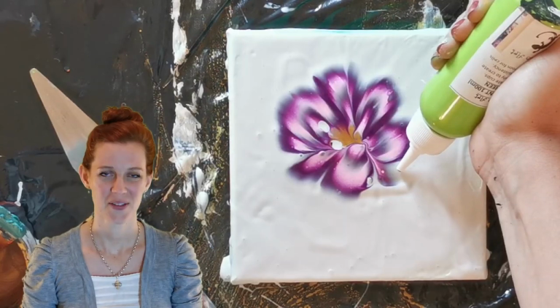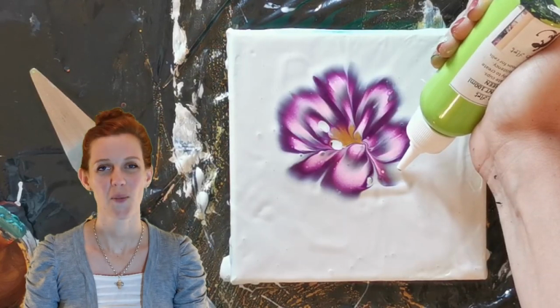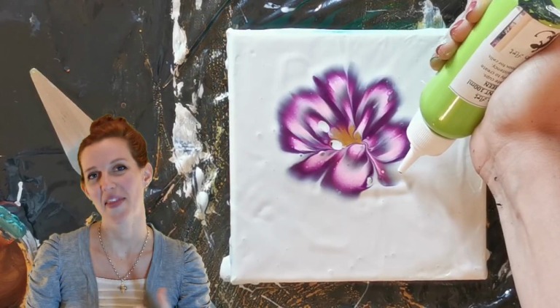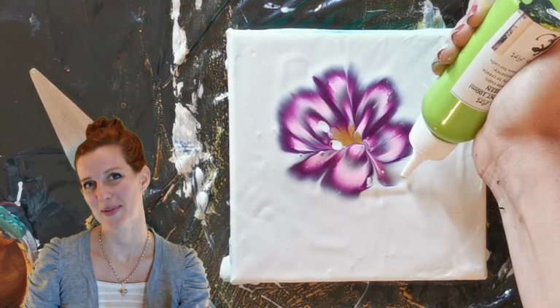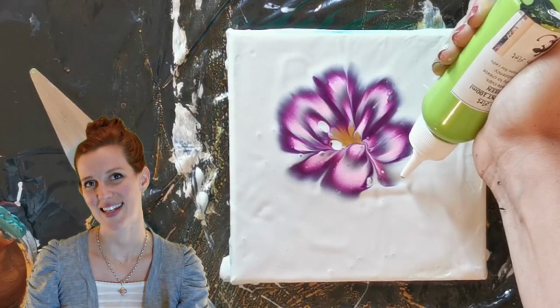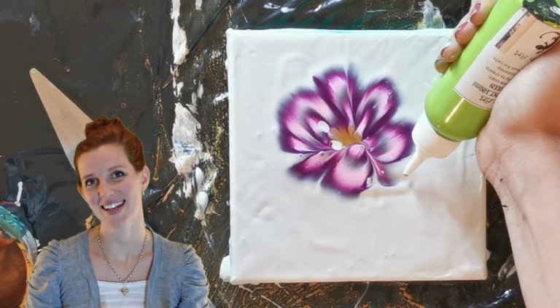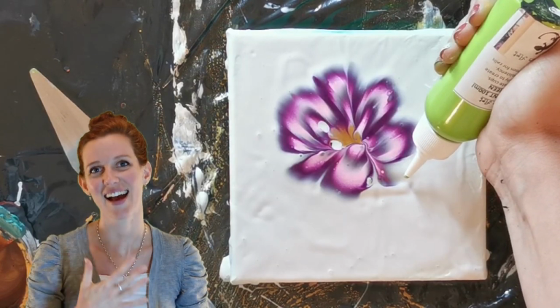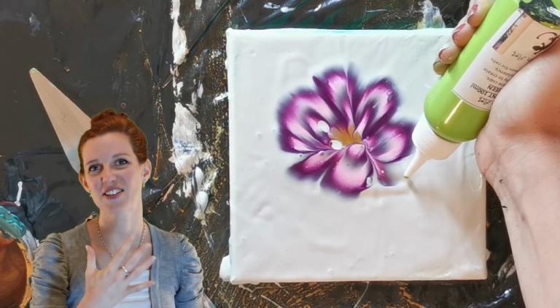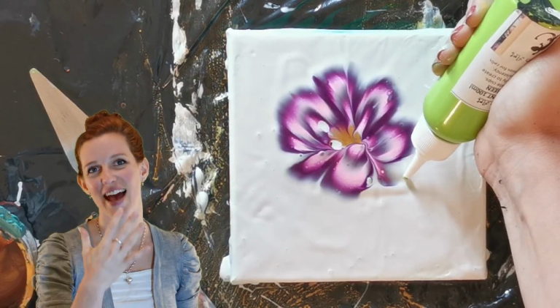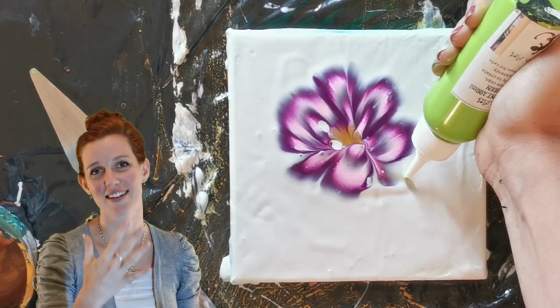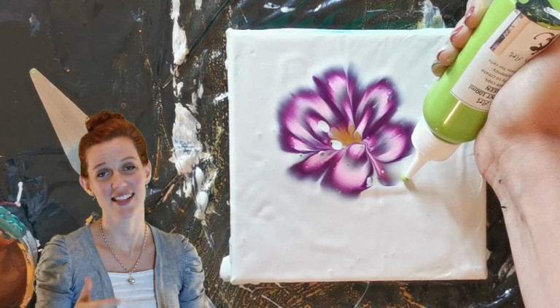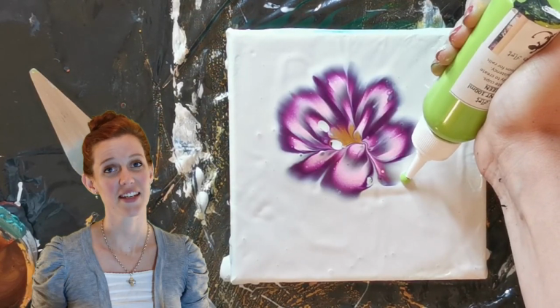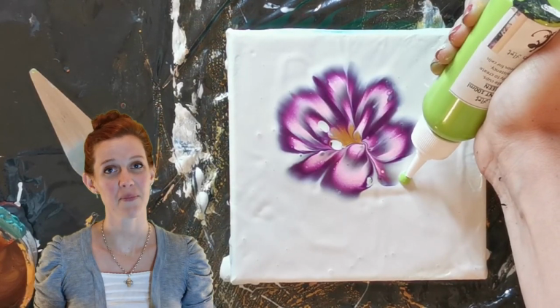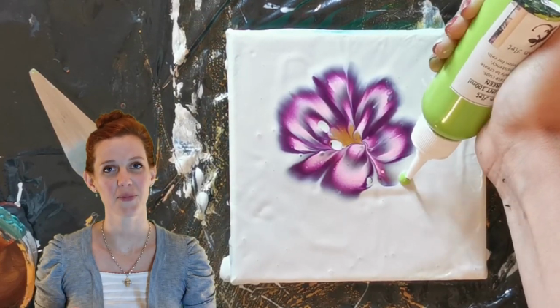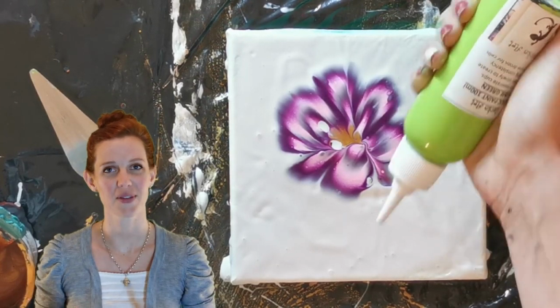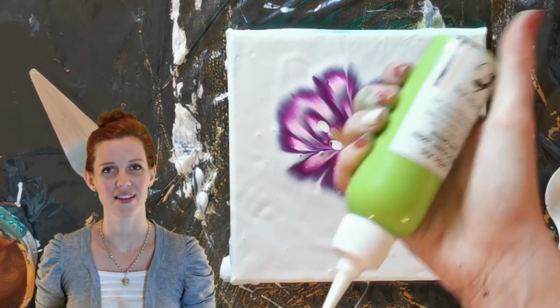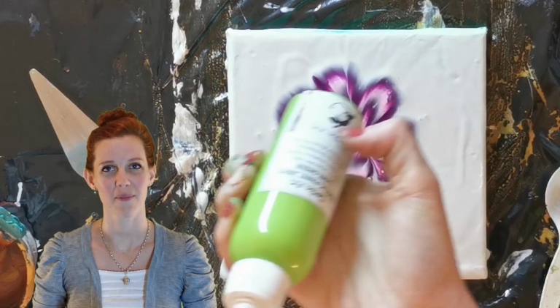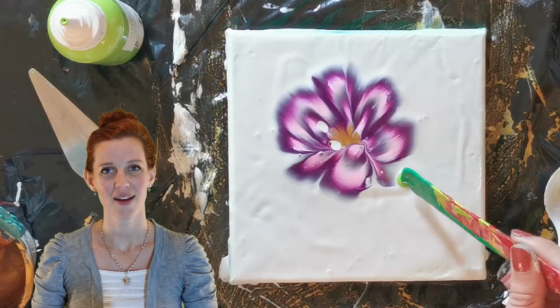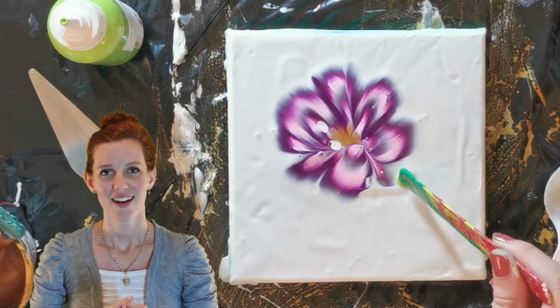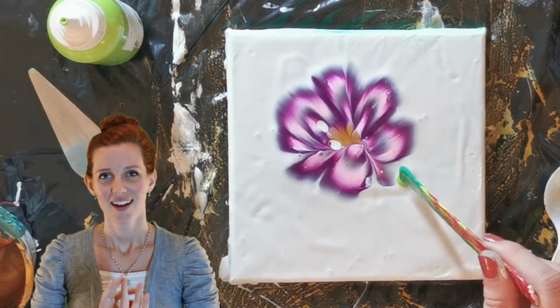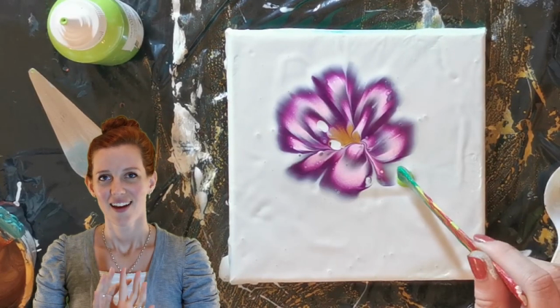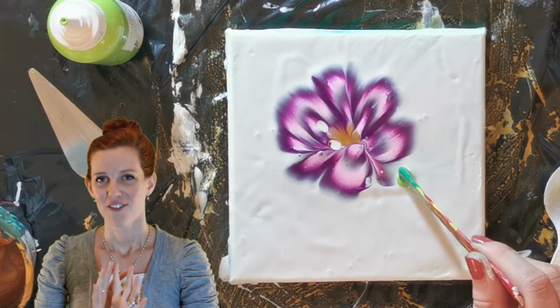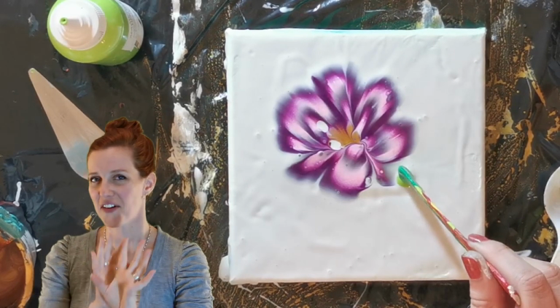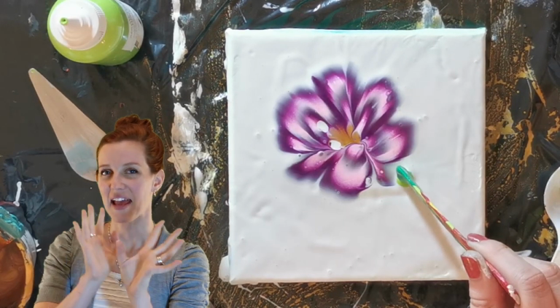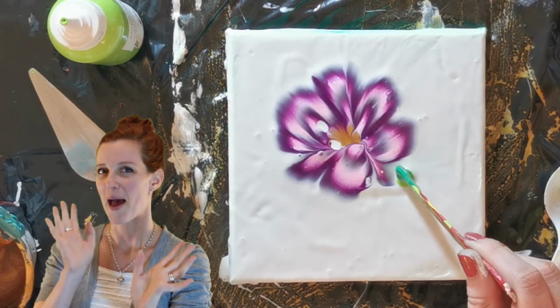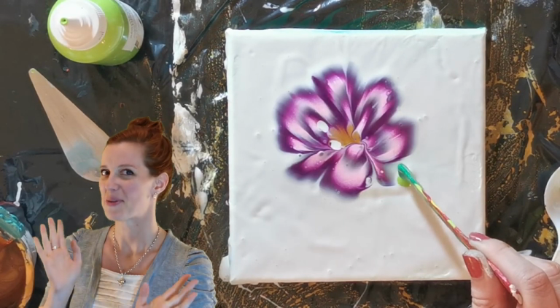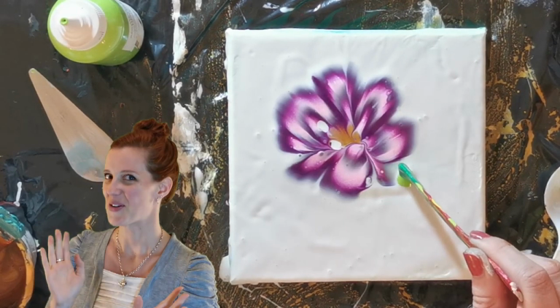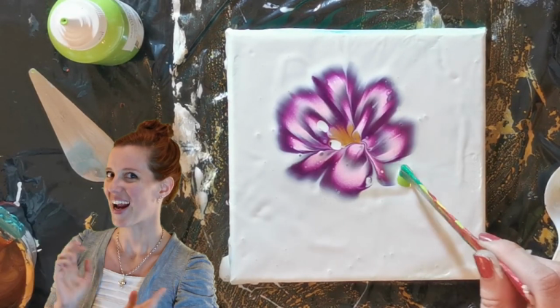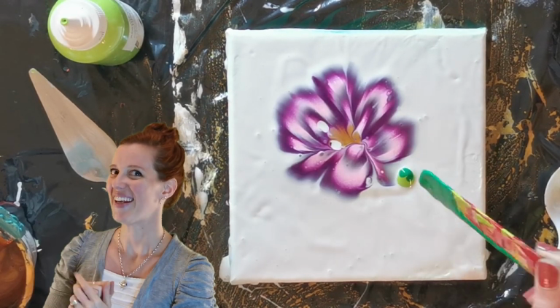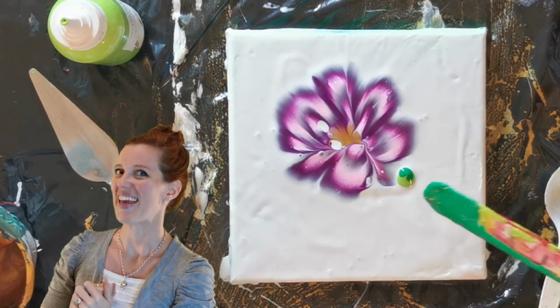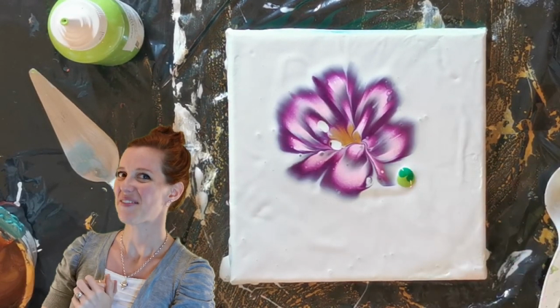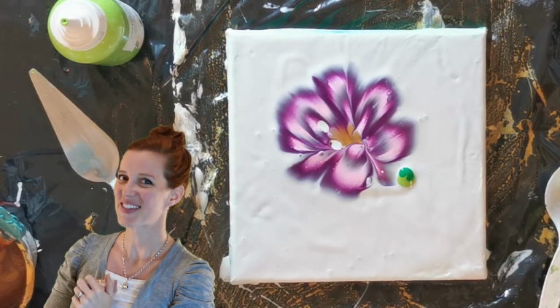While that was settling, I added a stem with some very abstract leaves.